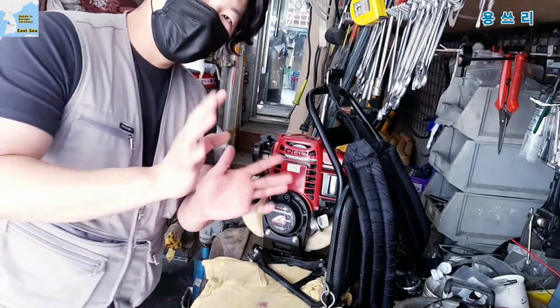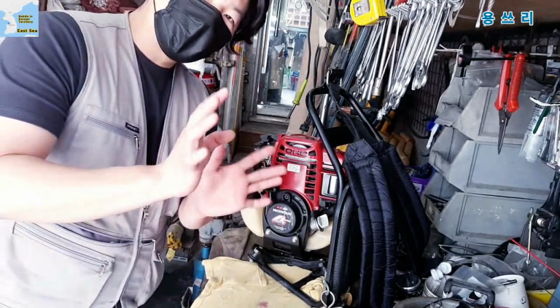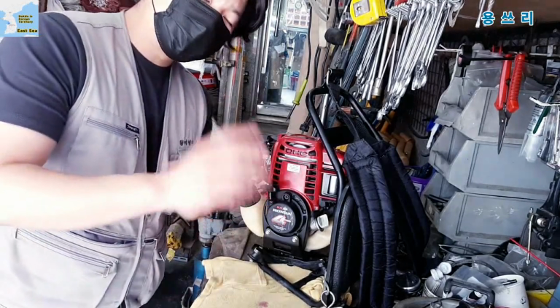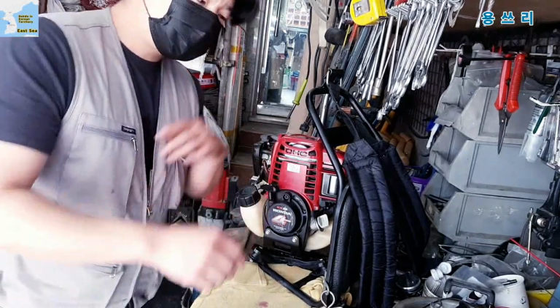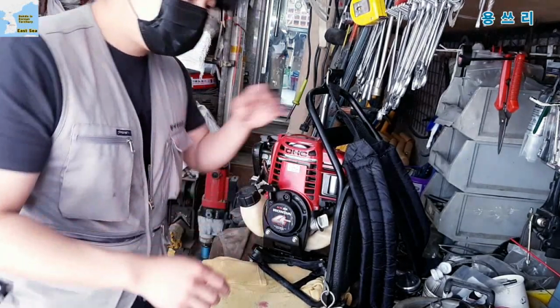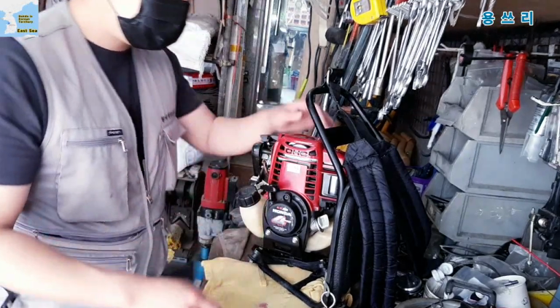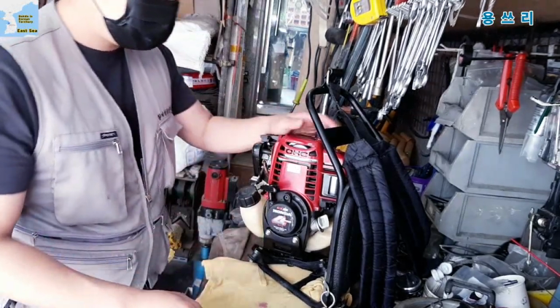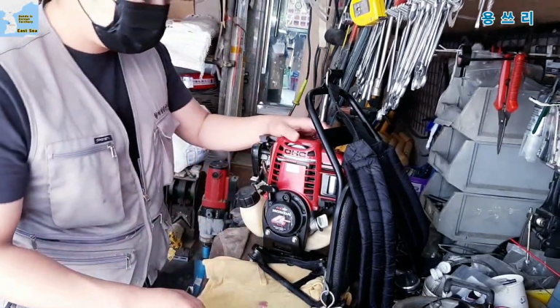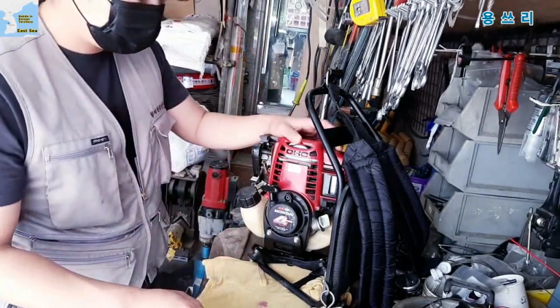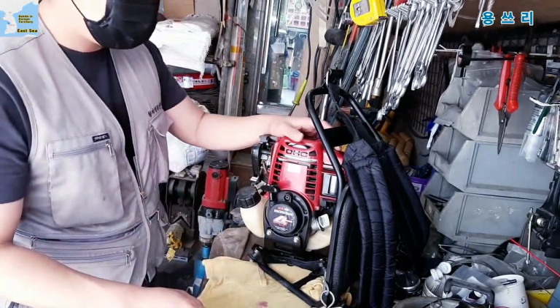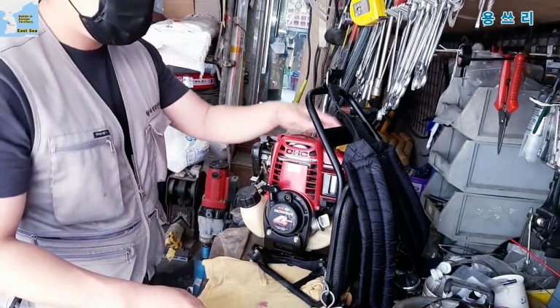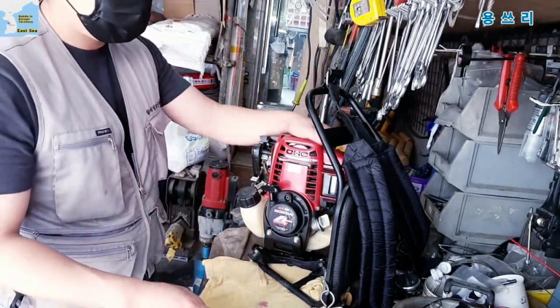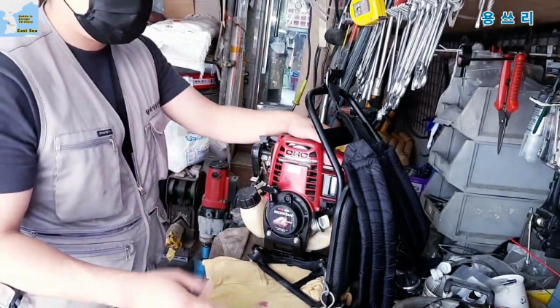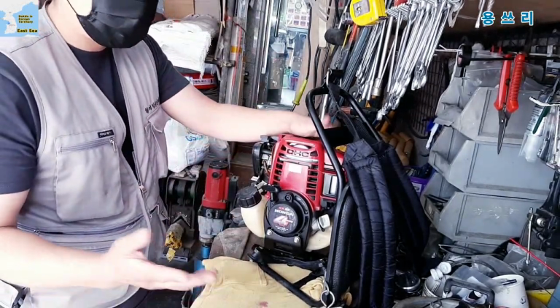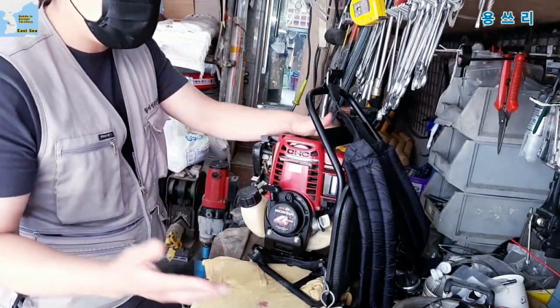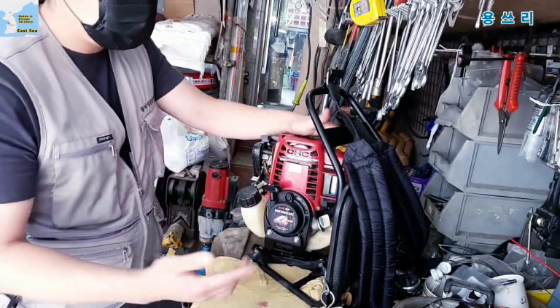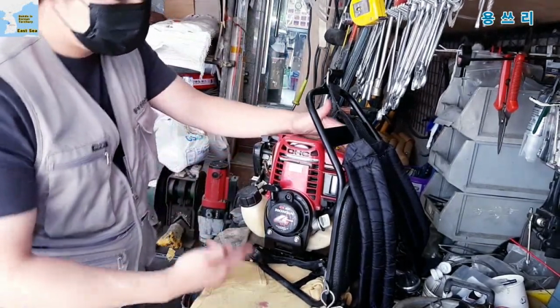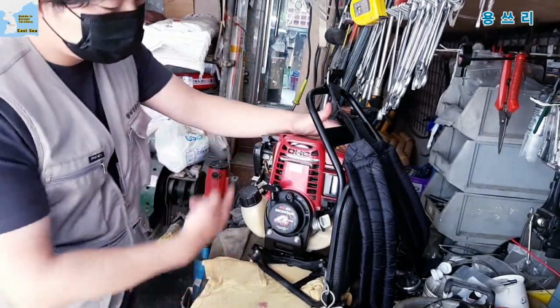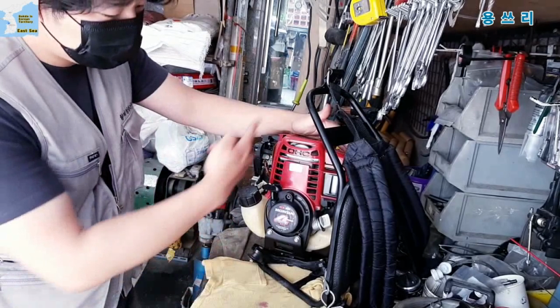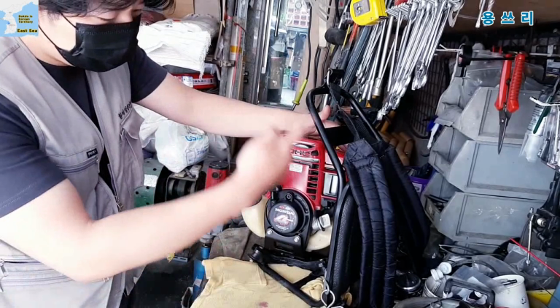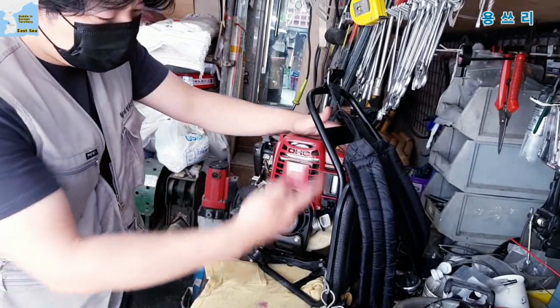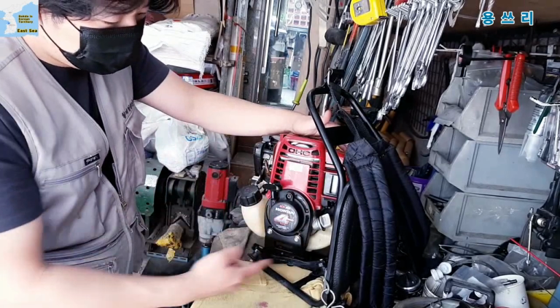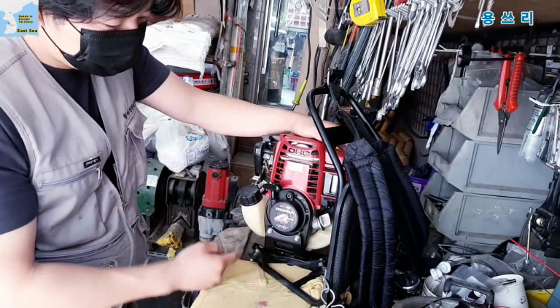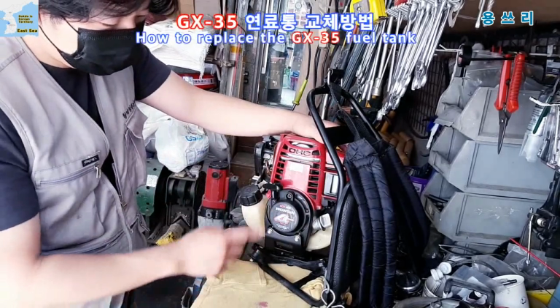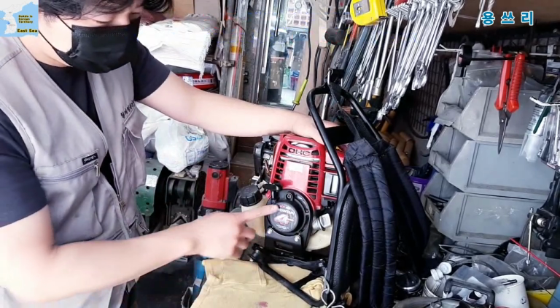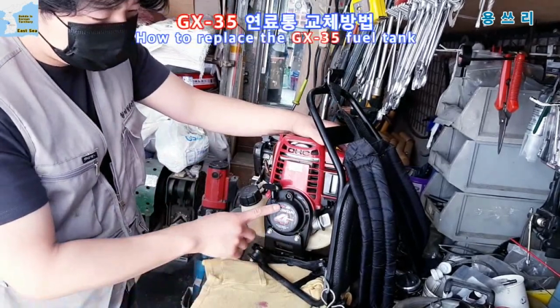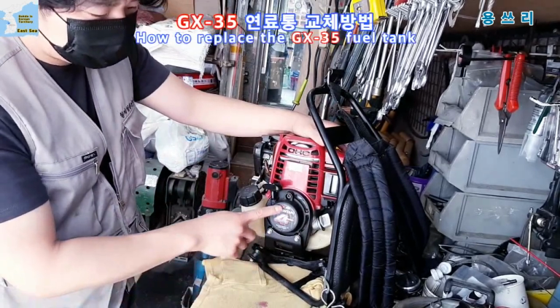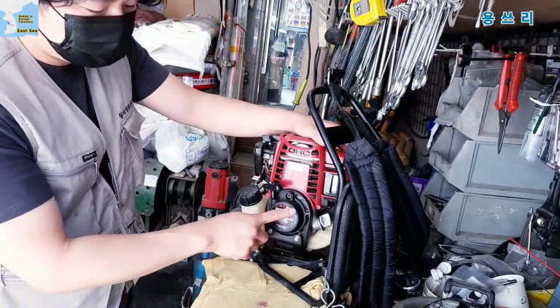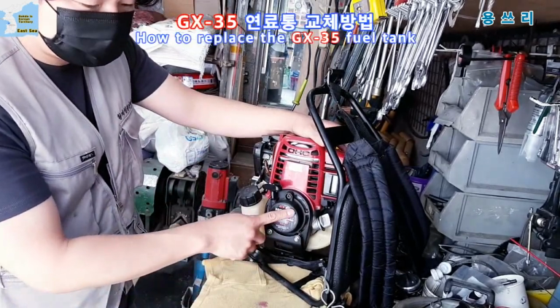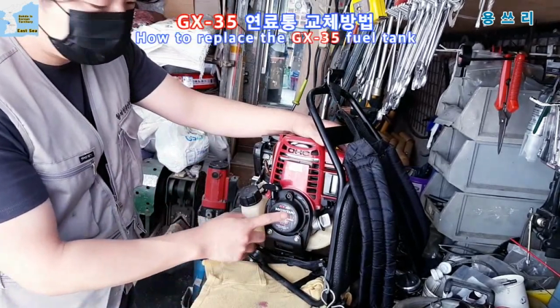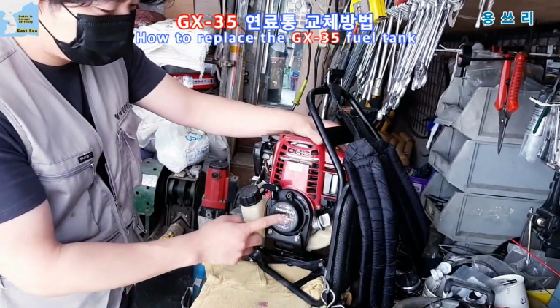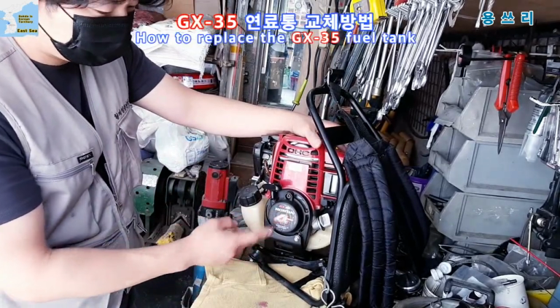Hello, I'm Yongsul. Today we're going to install a gas tank from a Honda GX35.